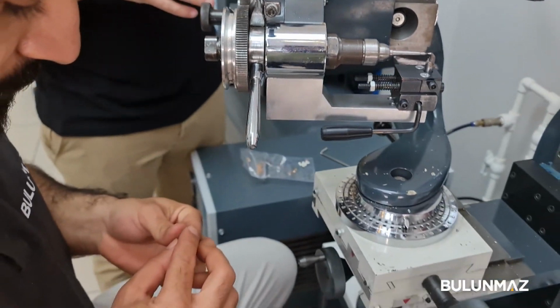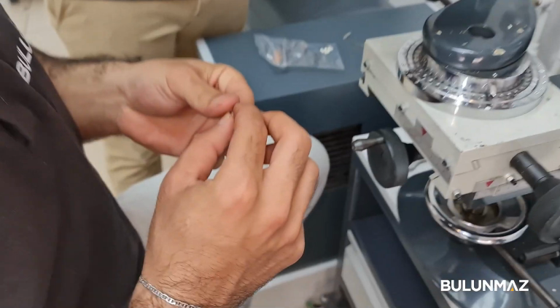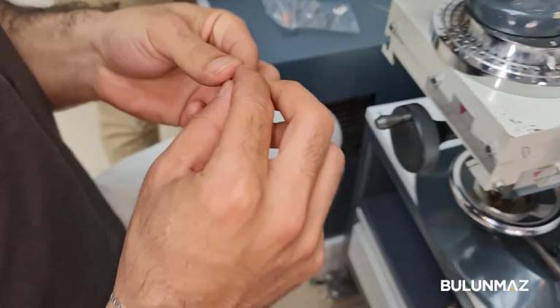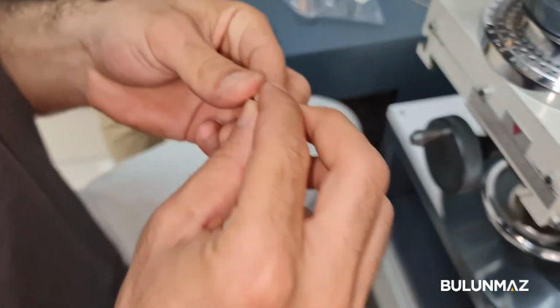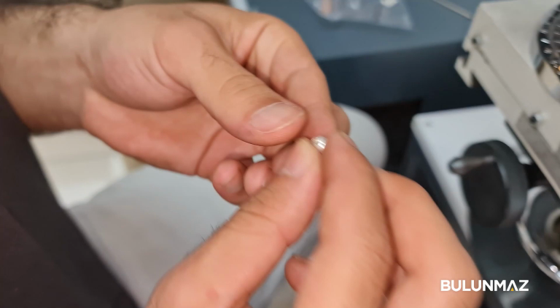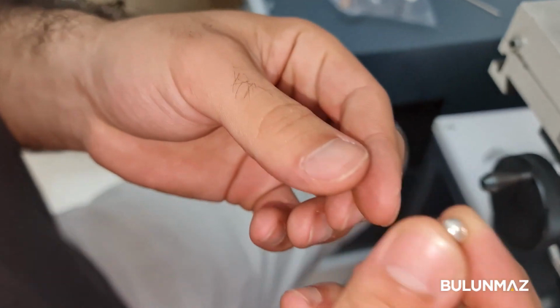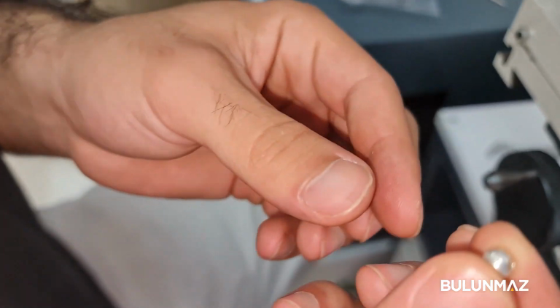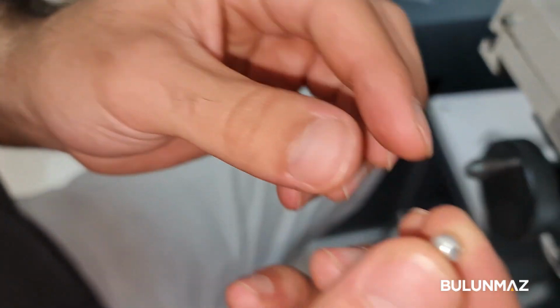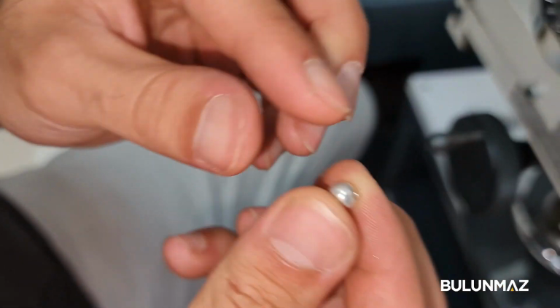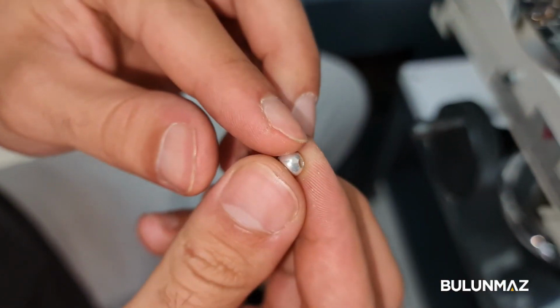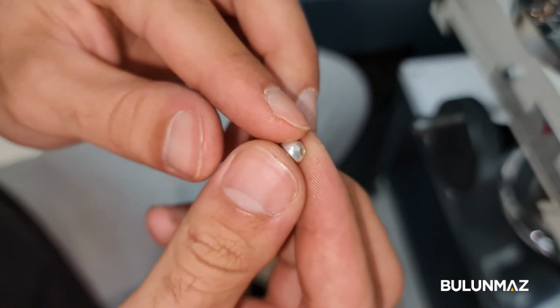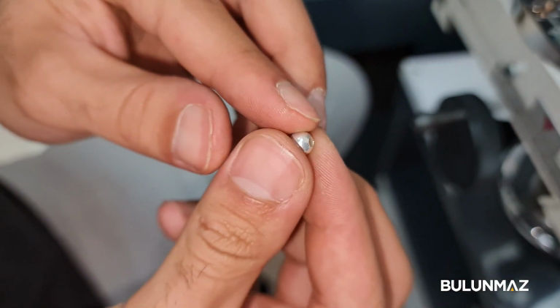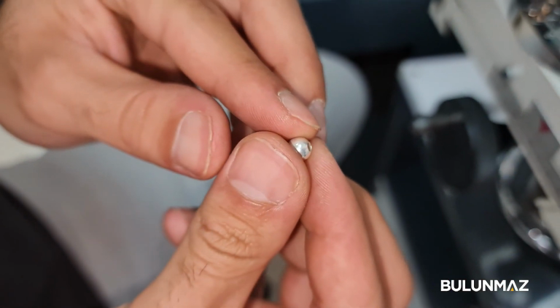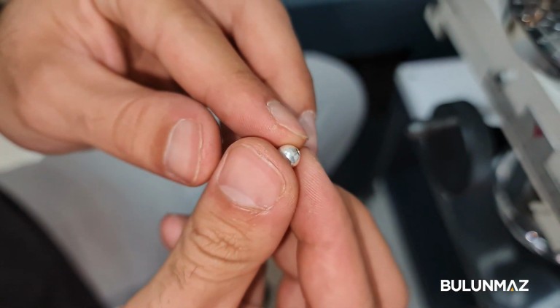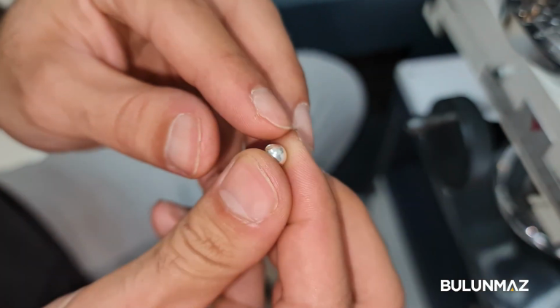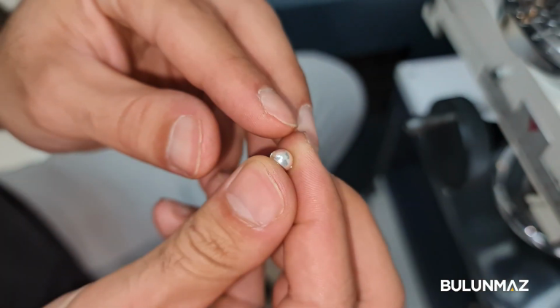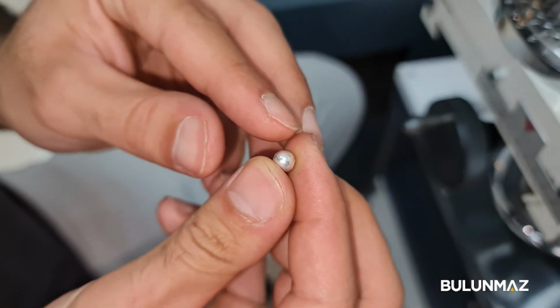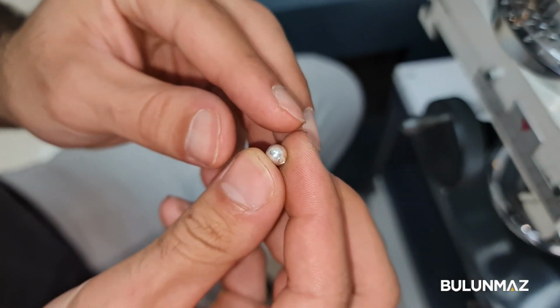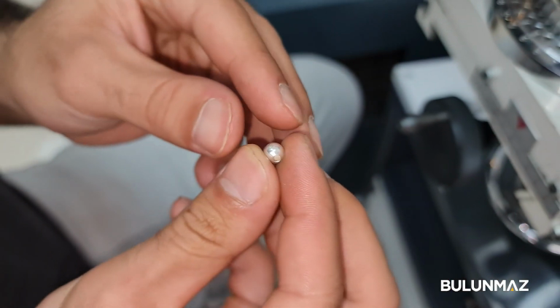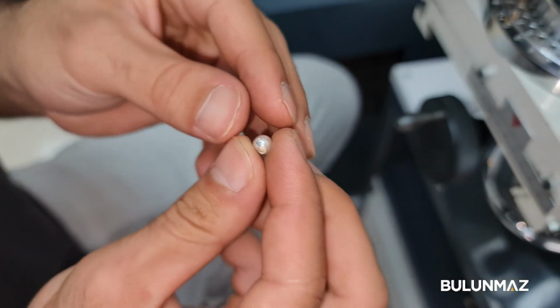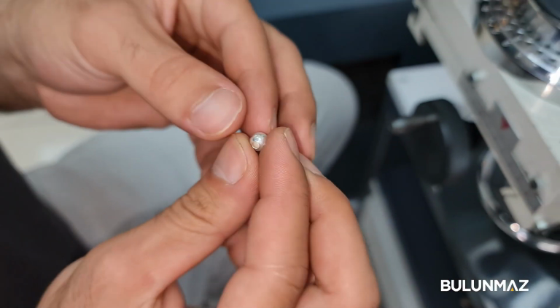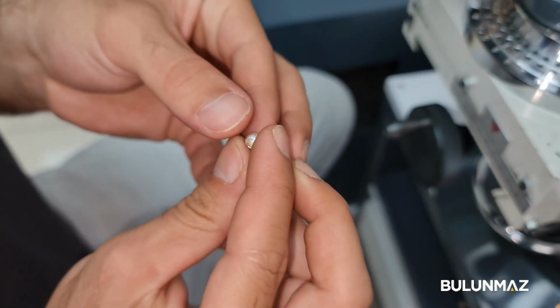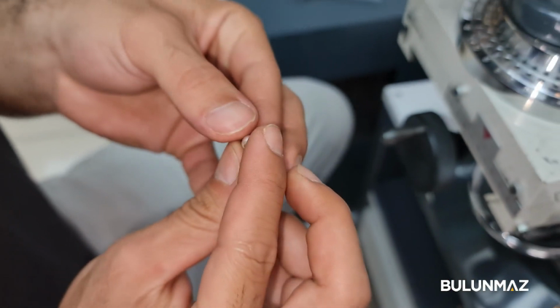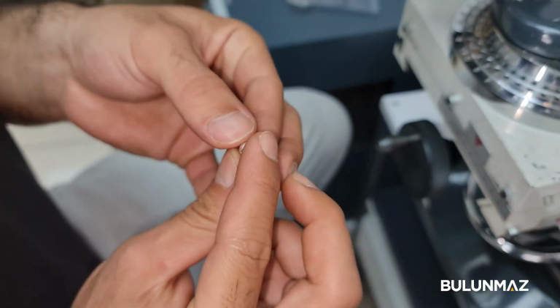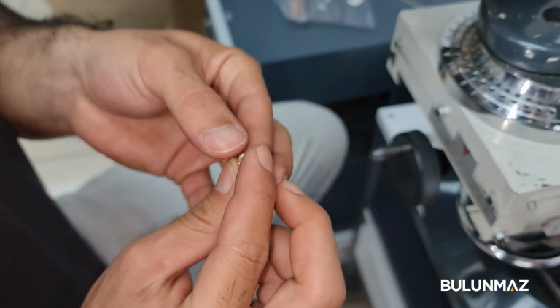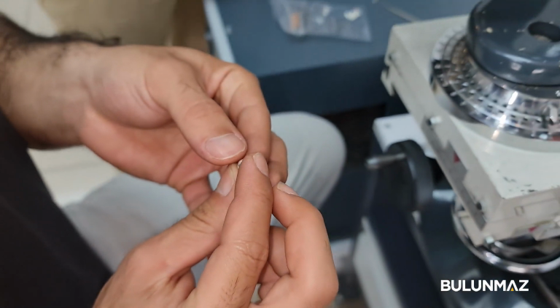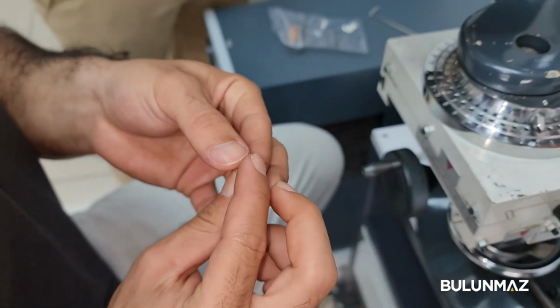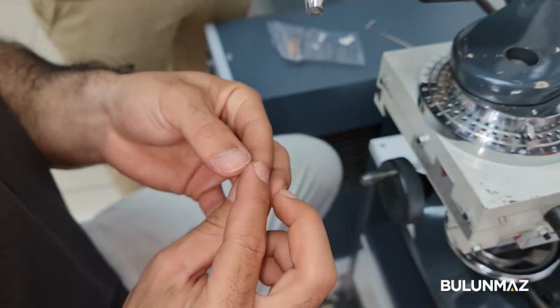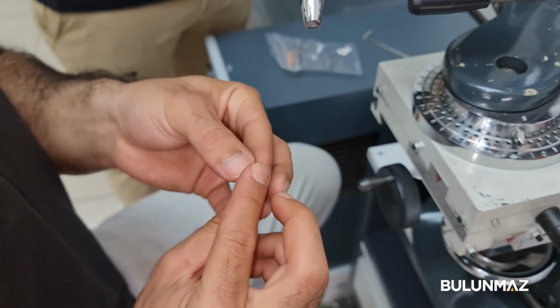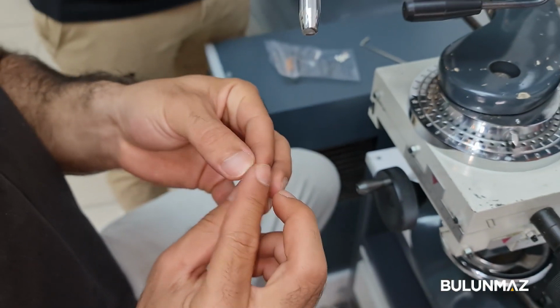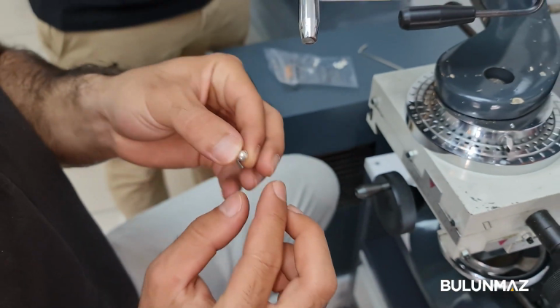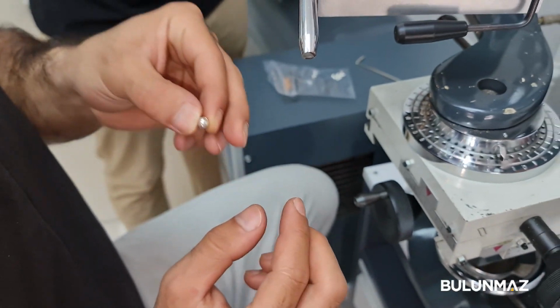We bought the silver balls from the market — we are not making them ourselves. We are fixing the ball on the holder in just a few seconds.